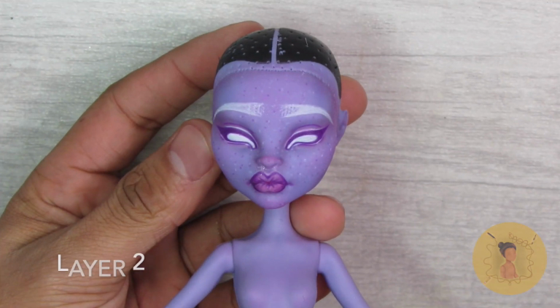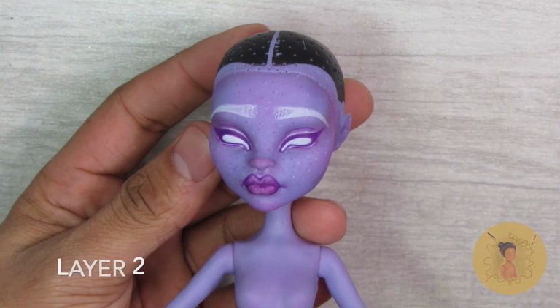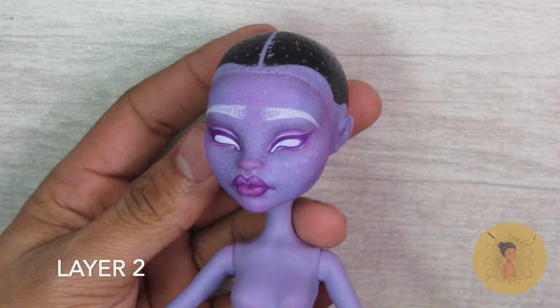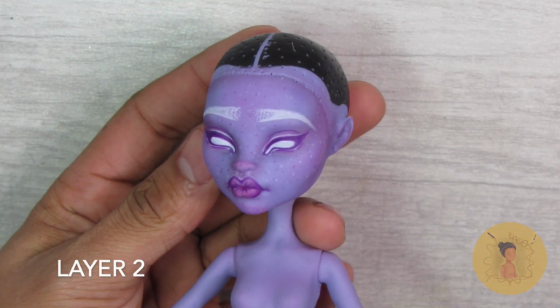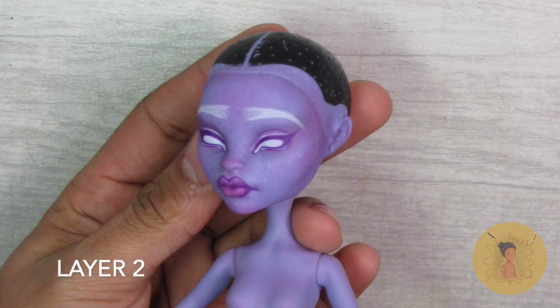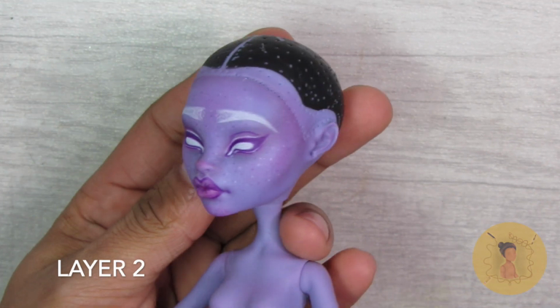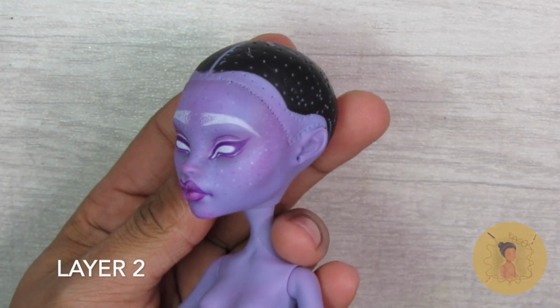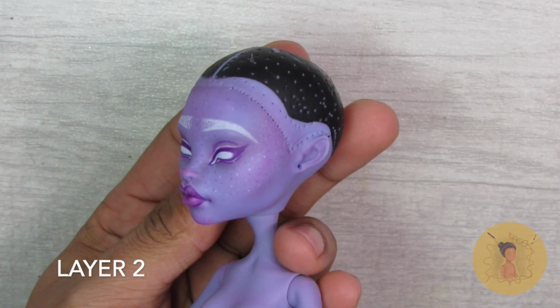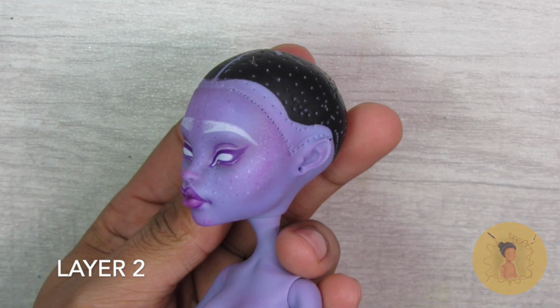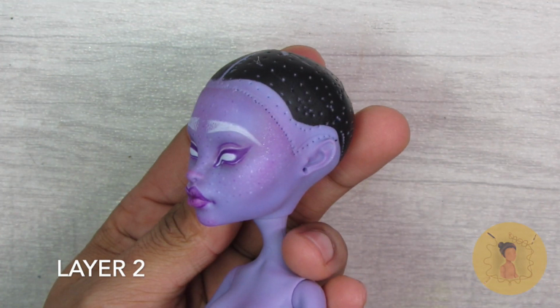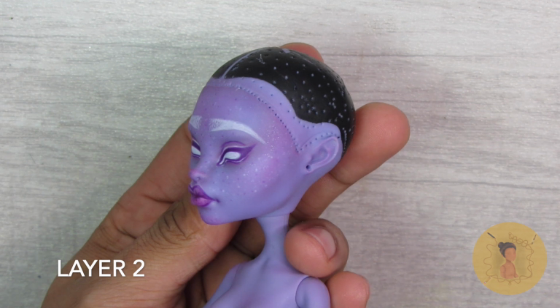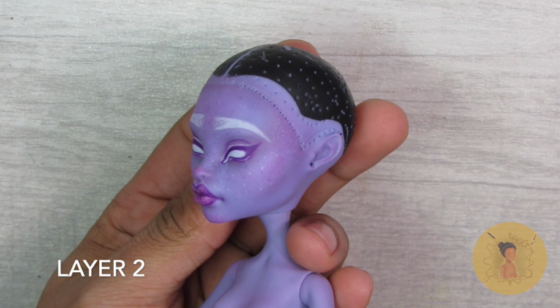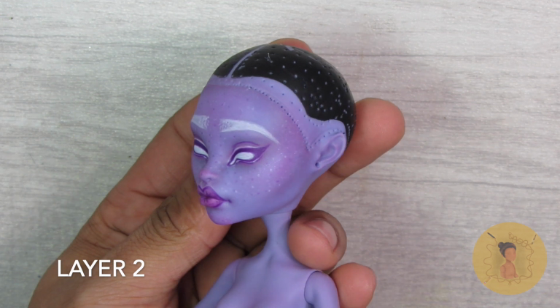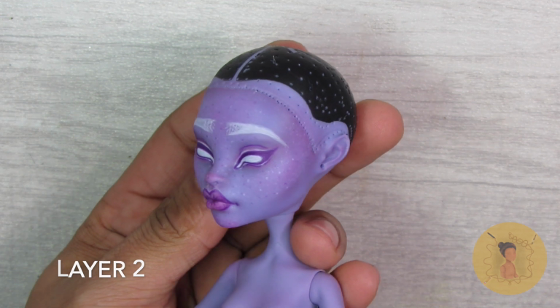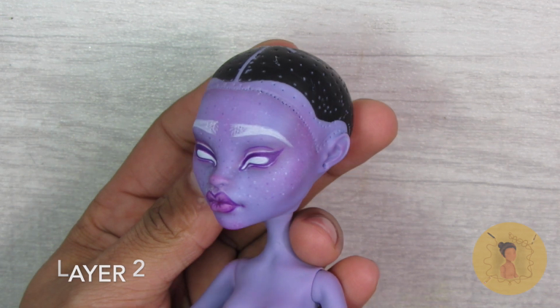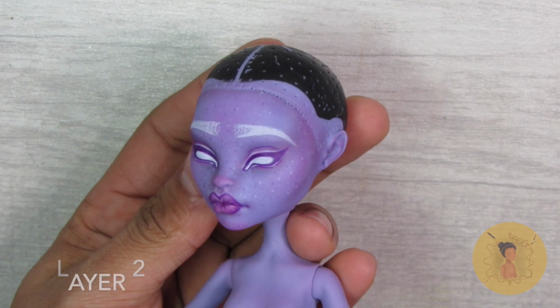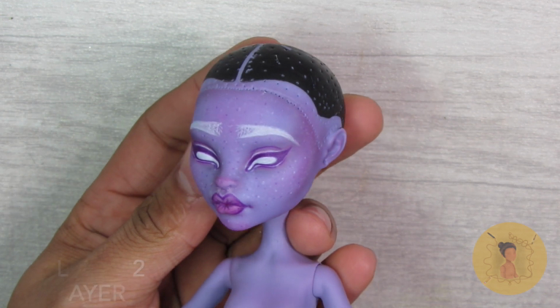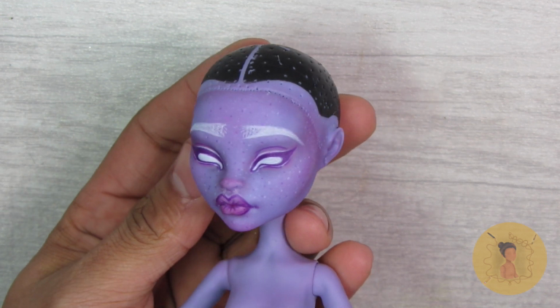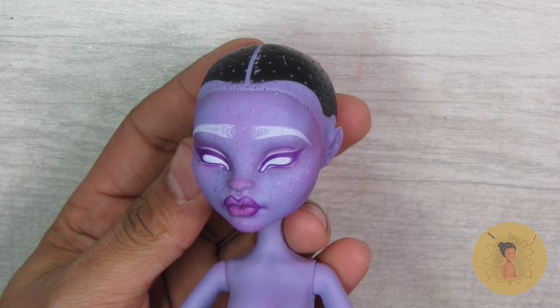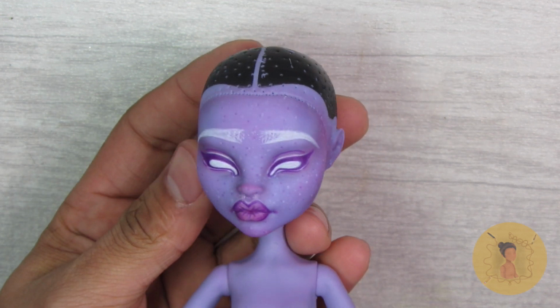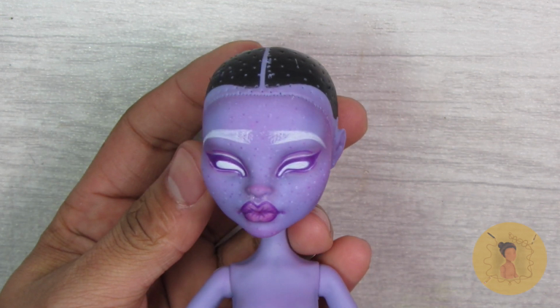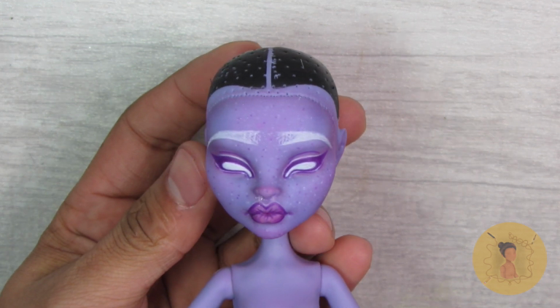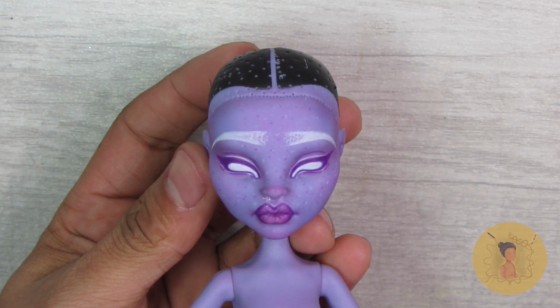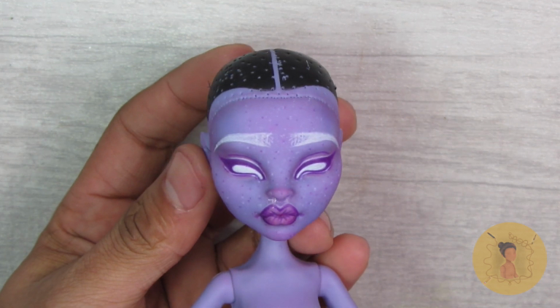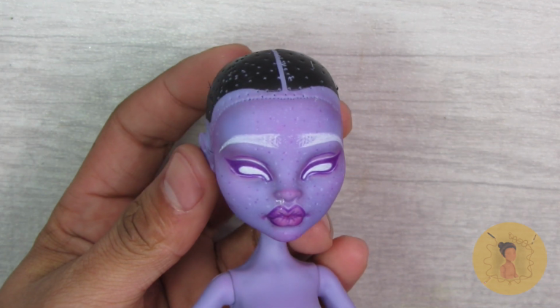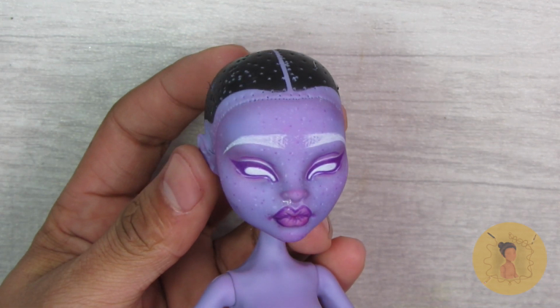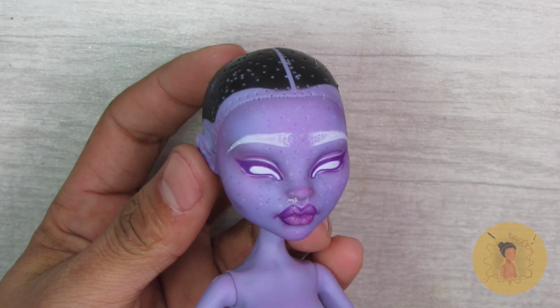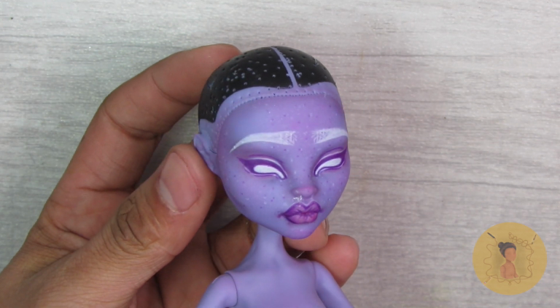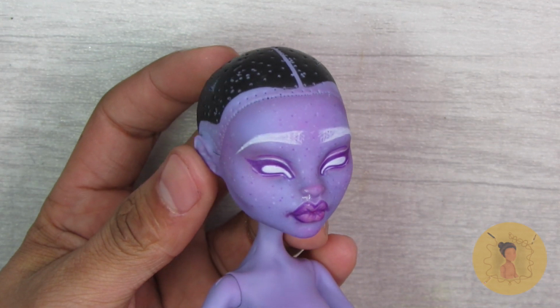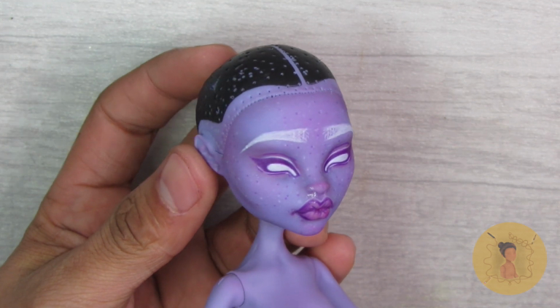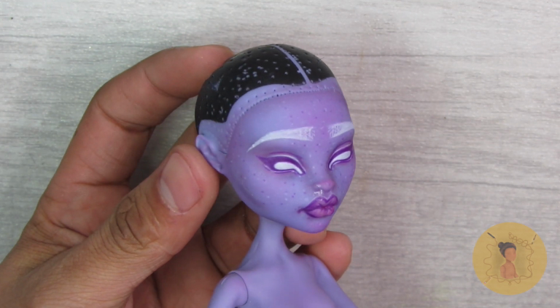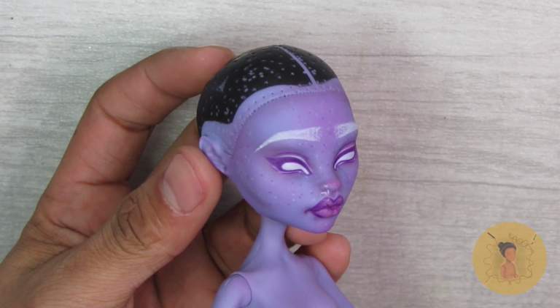Here she is once I've sealed her a second time. I also decided to add purple and white freckles to her face just to add some dimension.